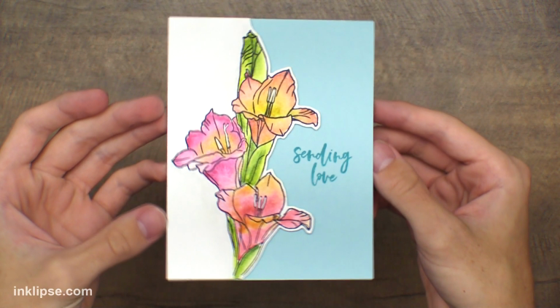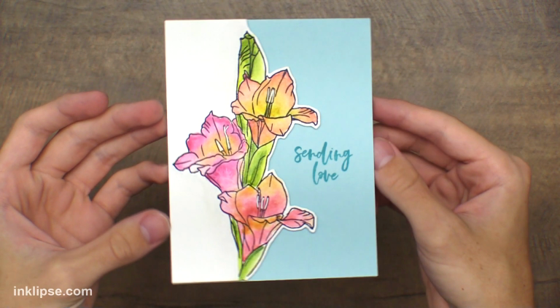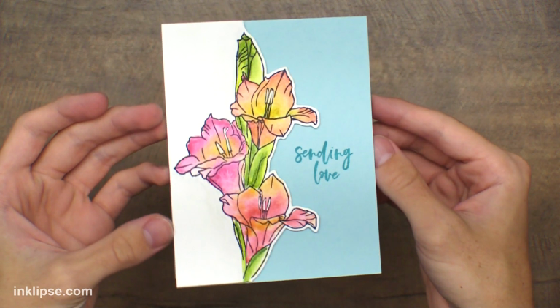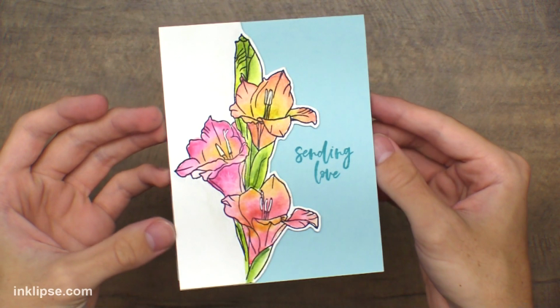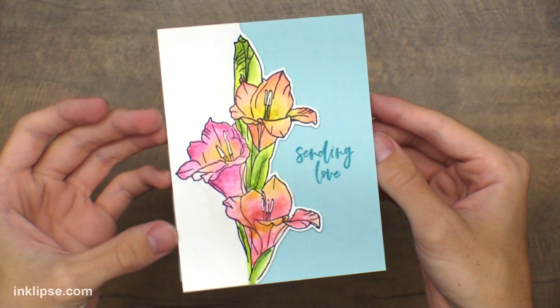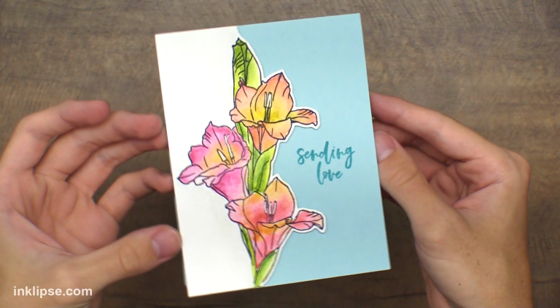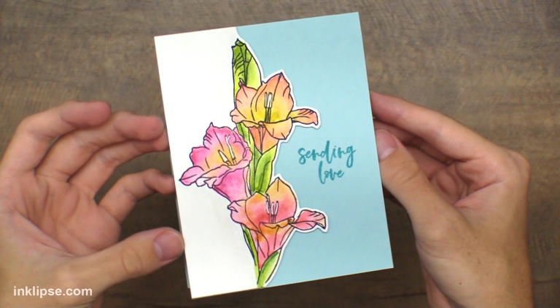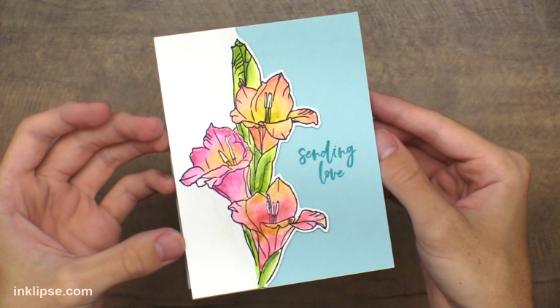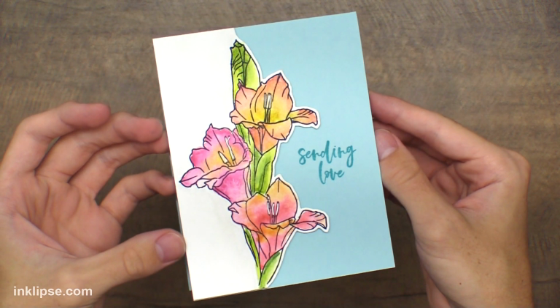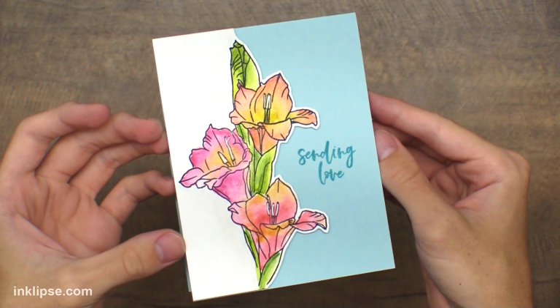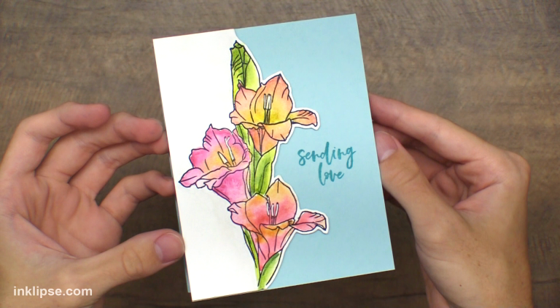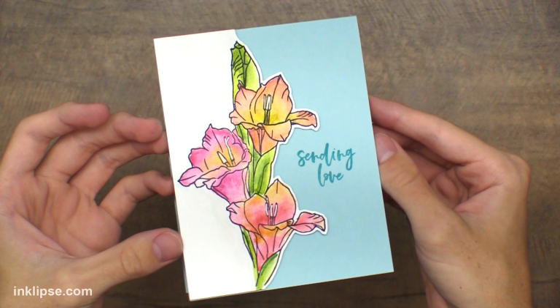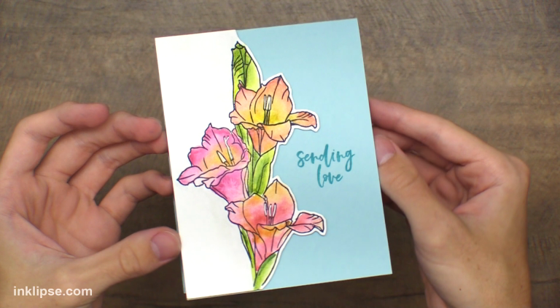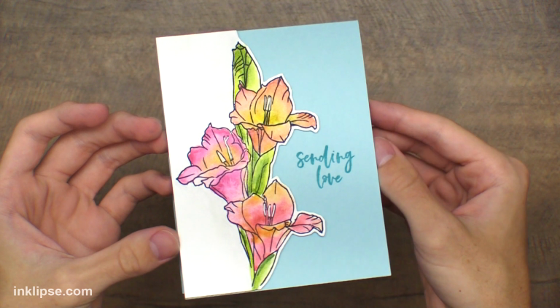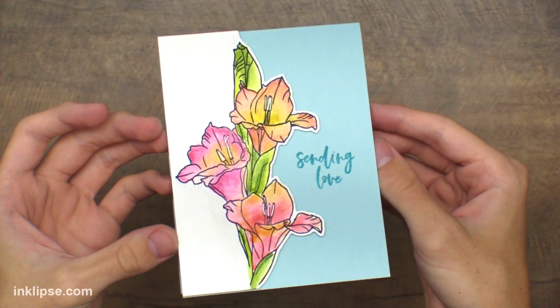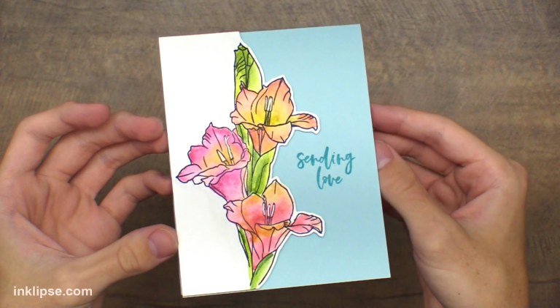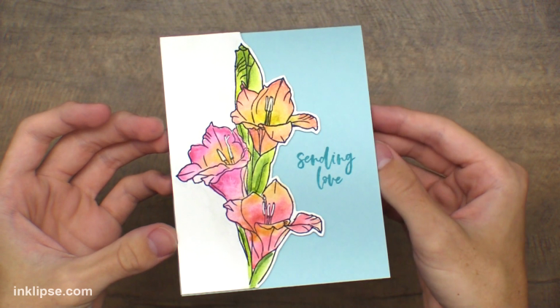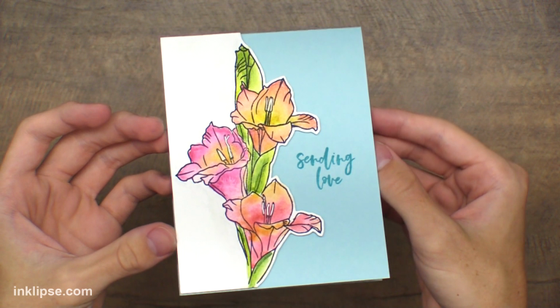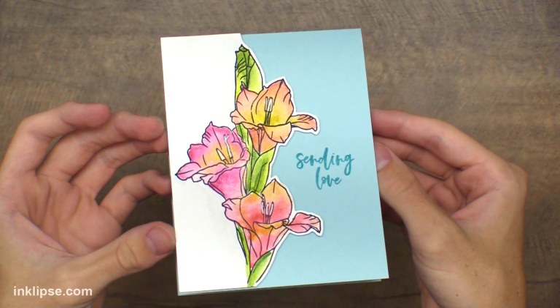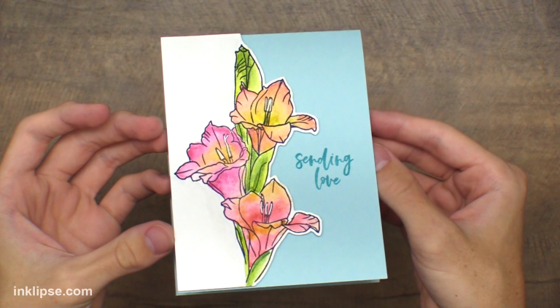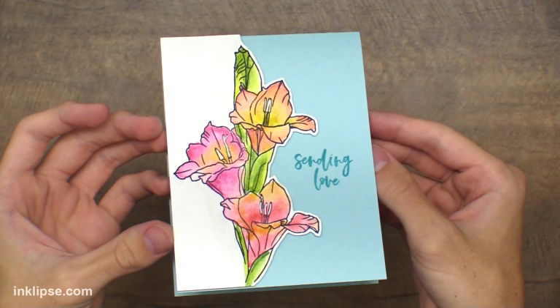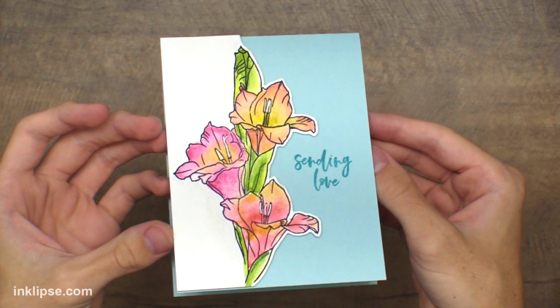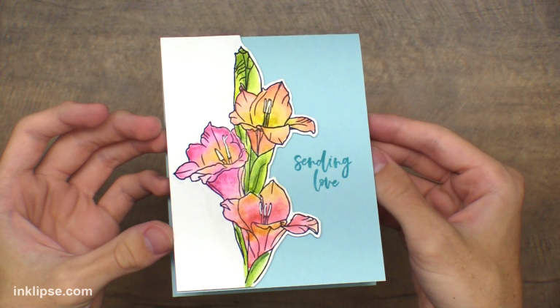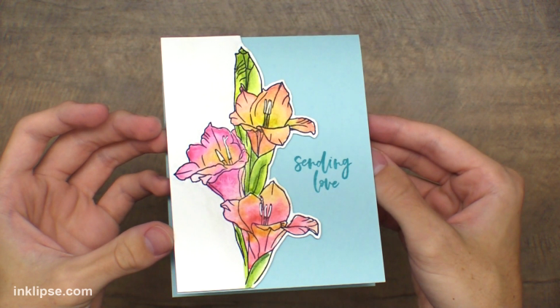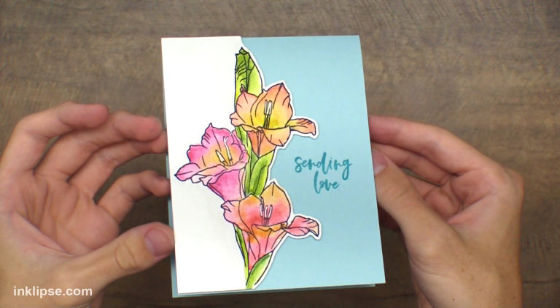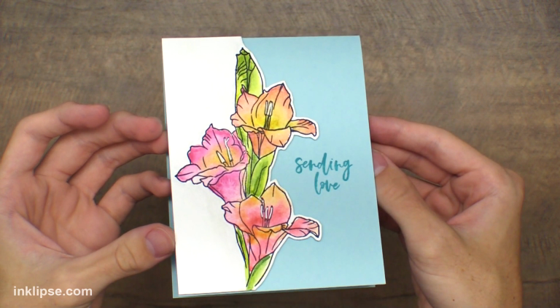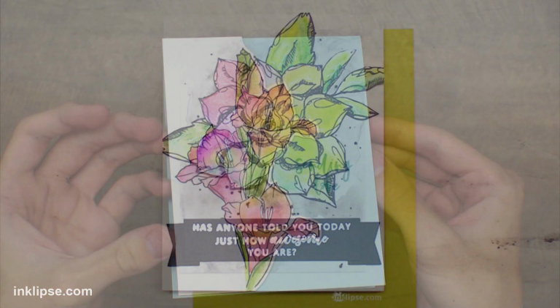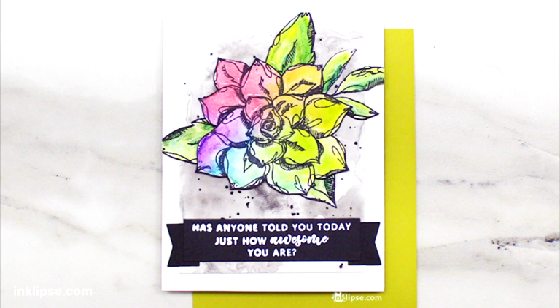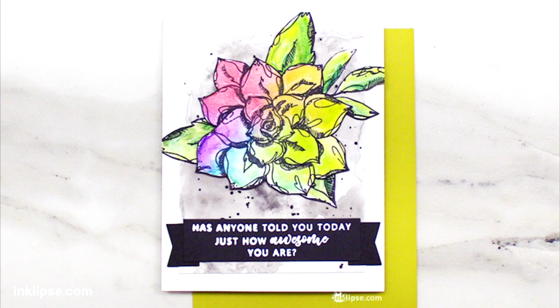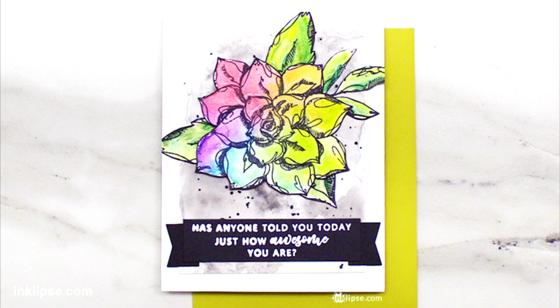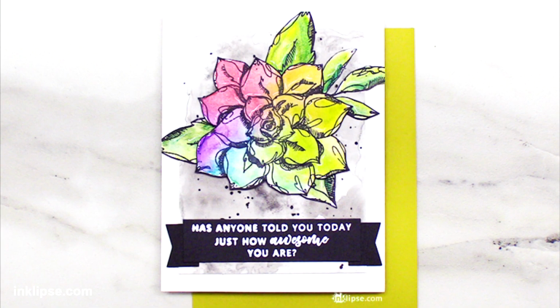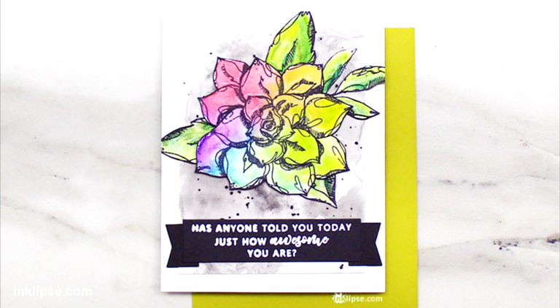I added it onto an Ocean Mist card base by Gina K using some foam tape, then used the Sending Love stamp, stamping it several times for a nice dark readable sentiment. I cut this stamp in half so I could put 'love' right beneath it and repeated that to finish off the sentiment nice and dark. The Misti comes in handy when you want to intensify colors like this. Here's the finished card — I really love how the watercolor looks and playing with different amounts of water is really fun.